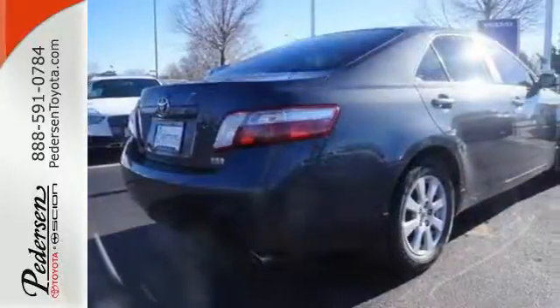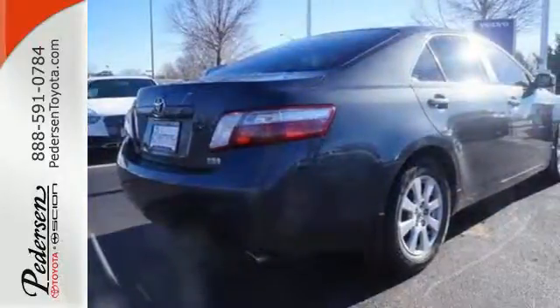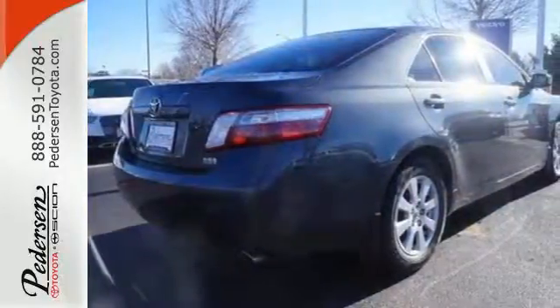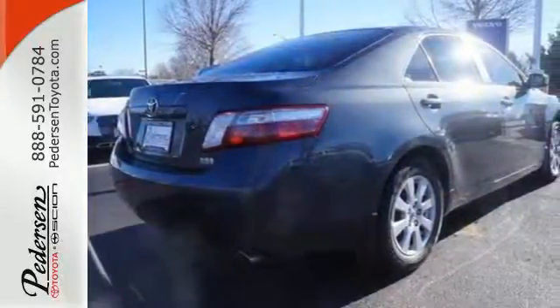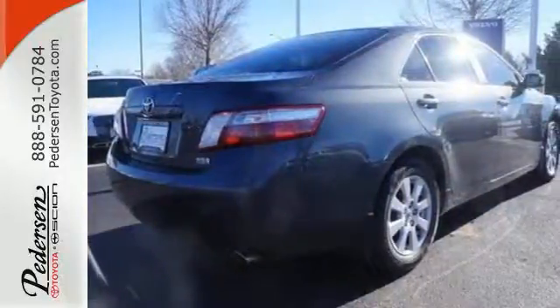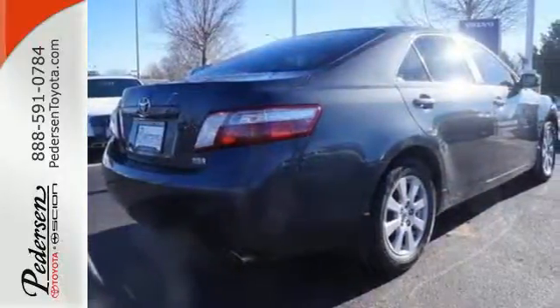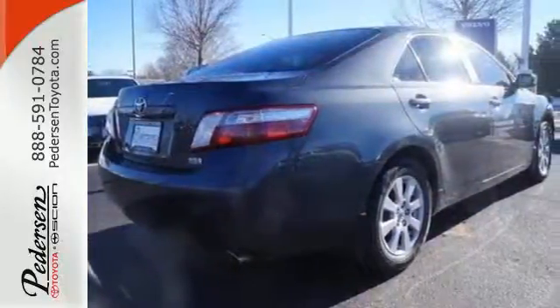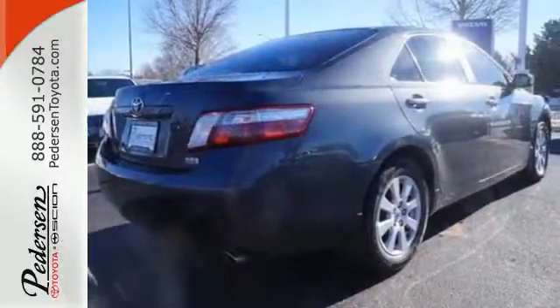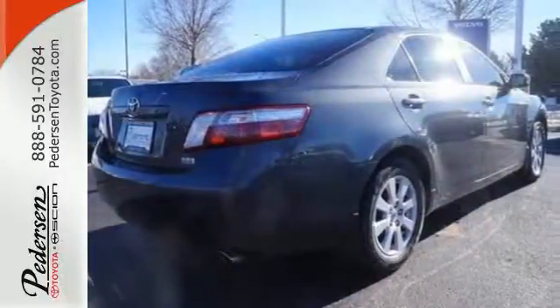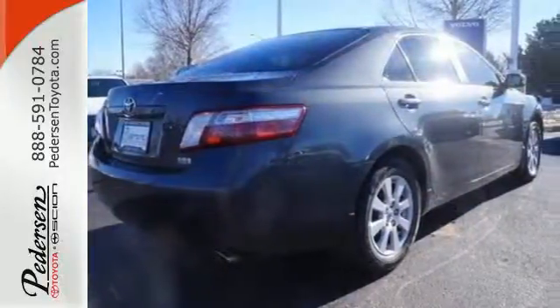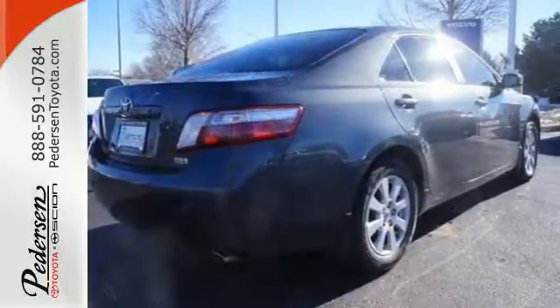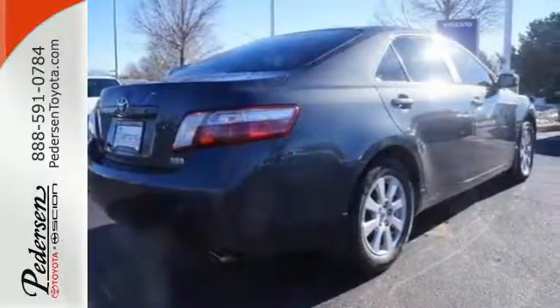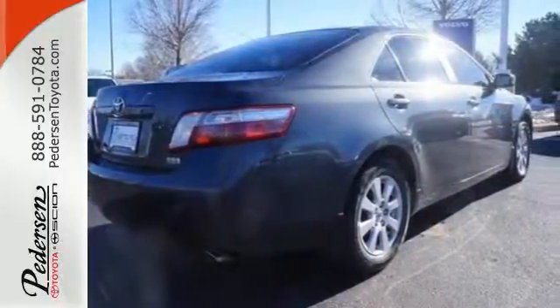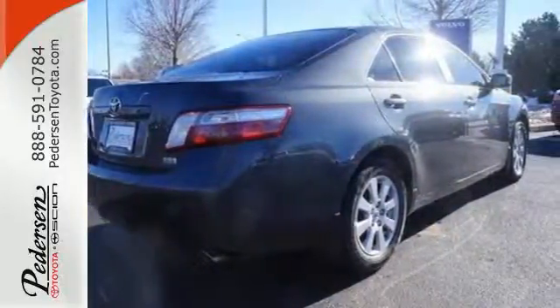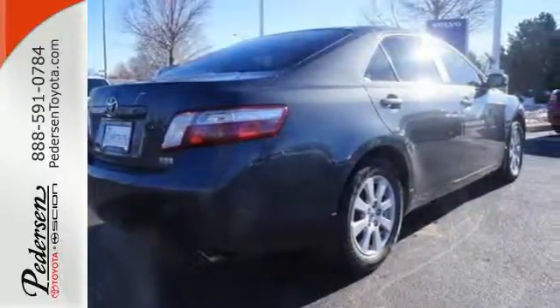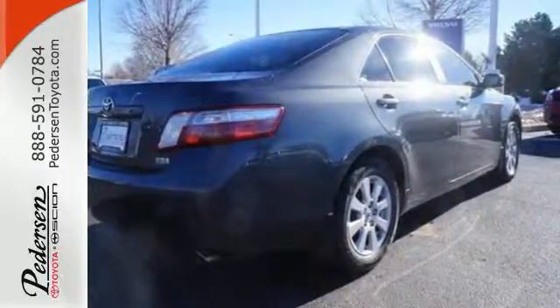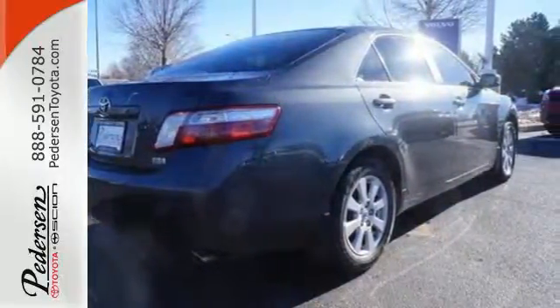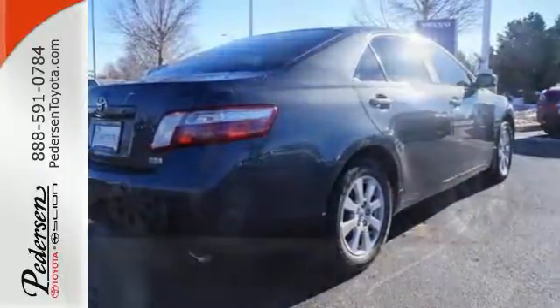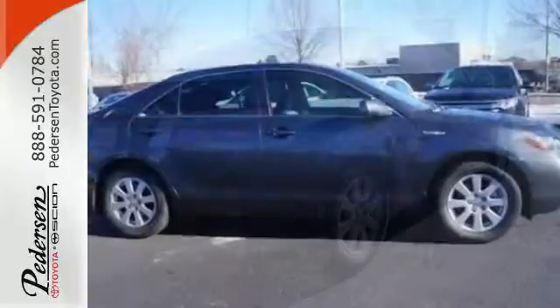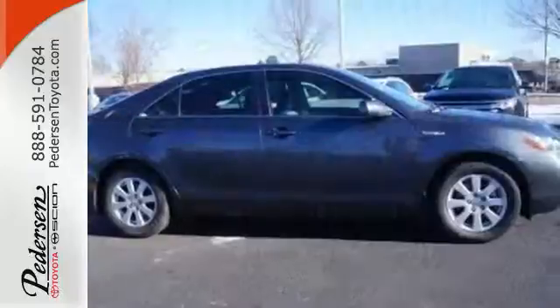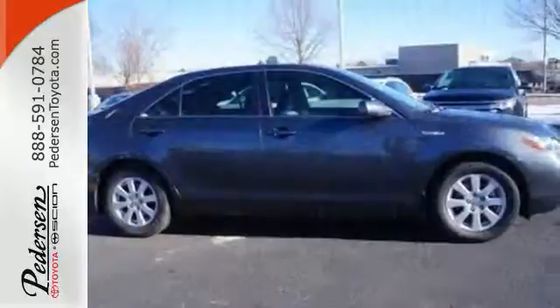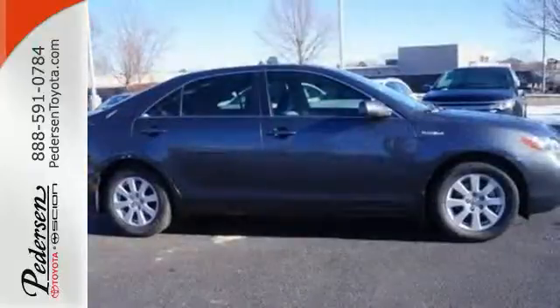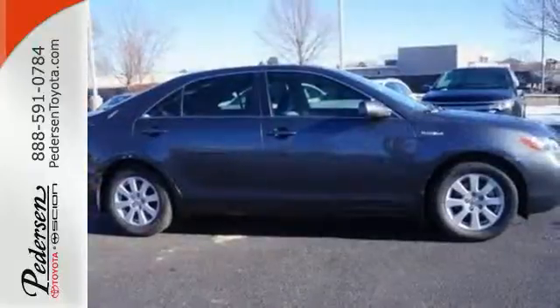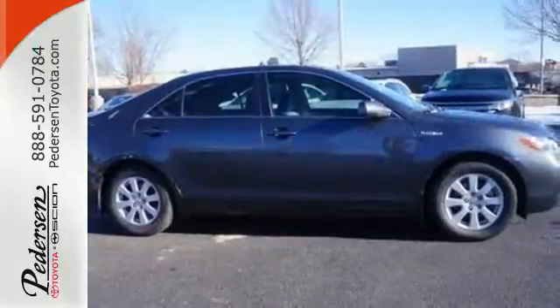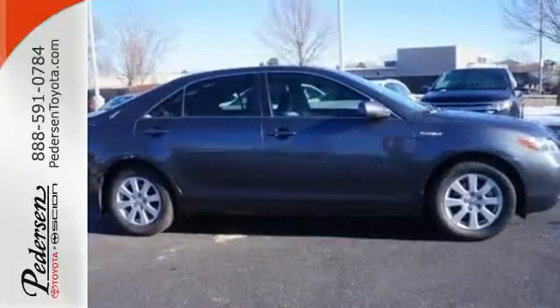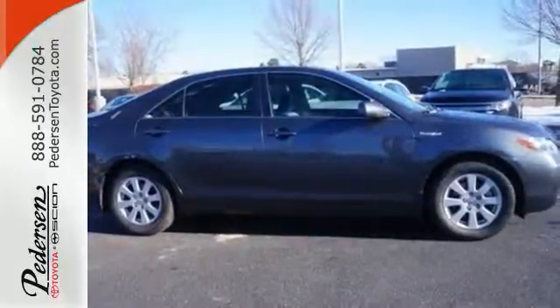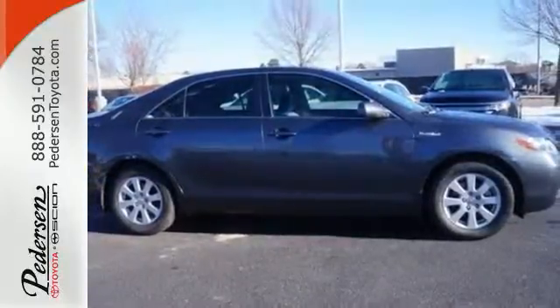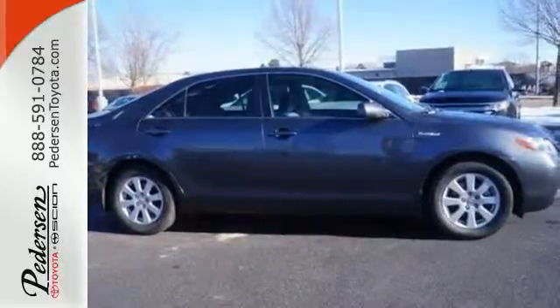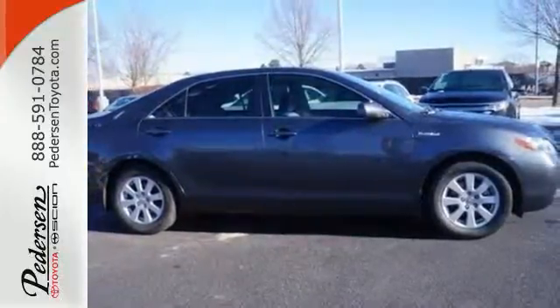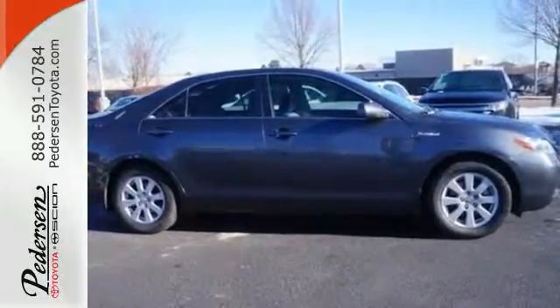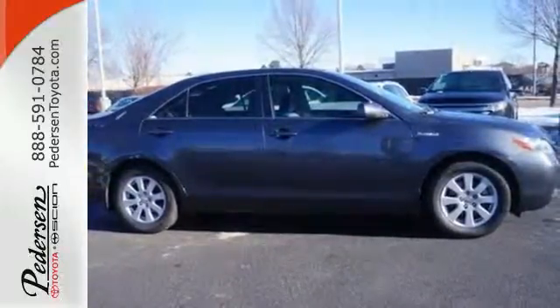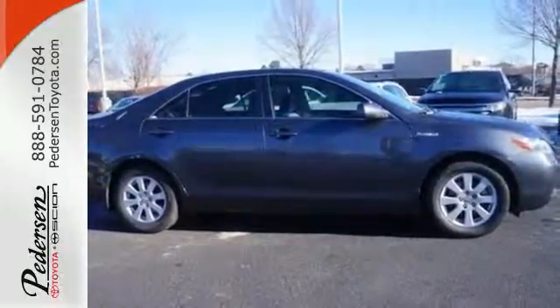If you're looking to go green and save green, there's no better choice than the sensational Toyota Camry Hybrid.